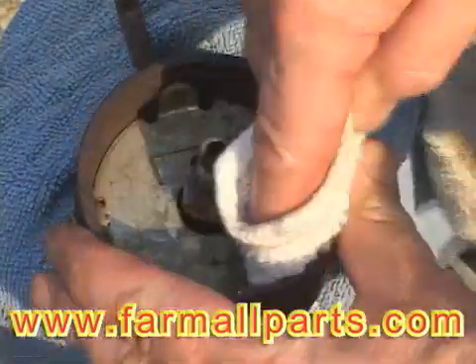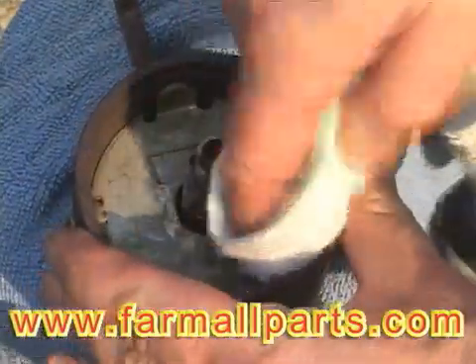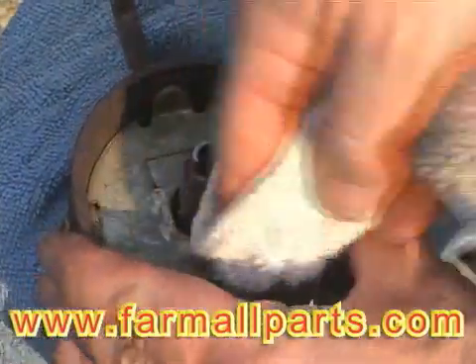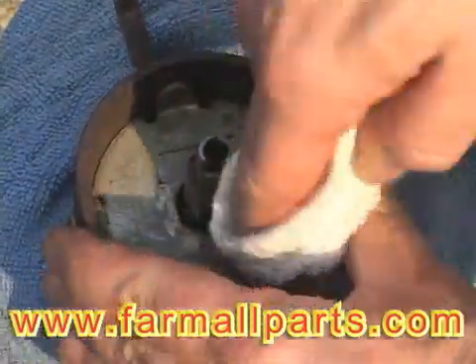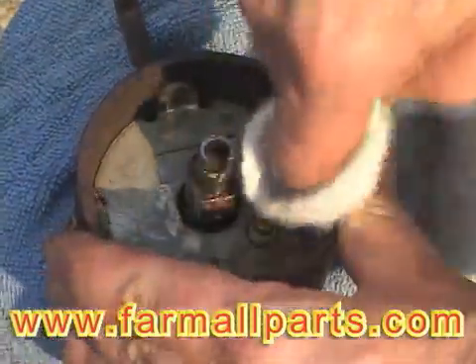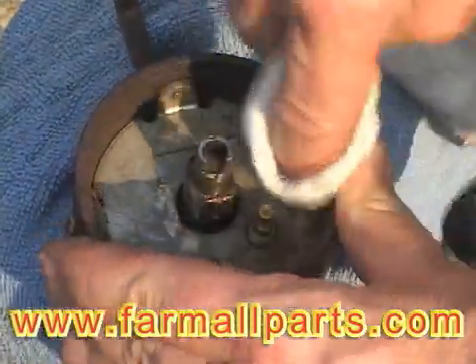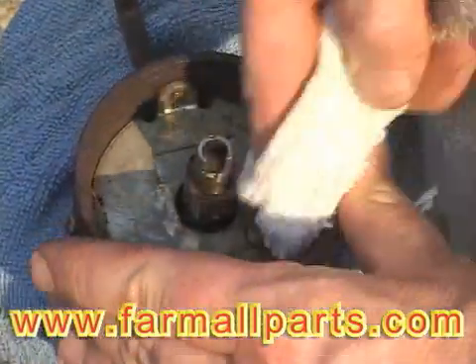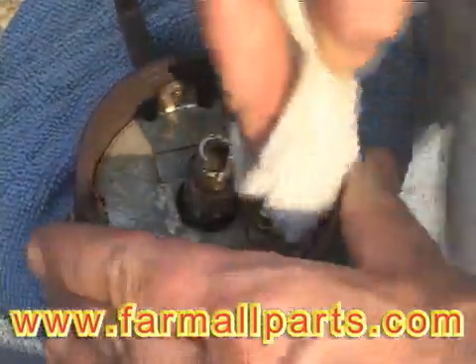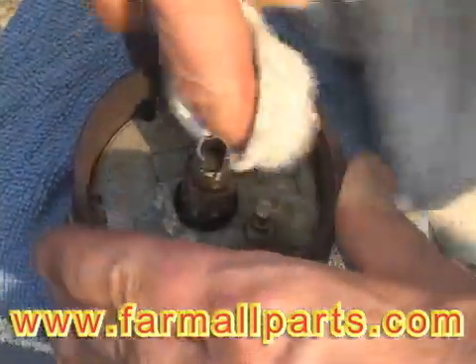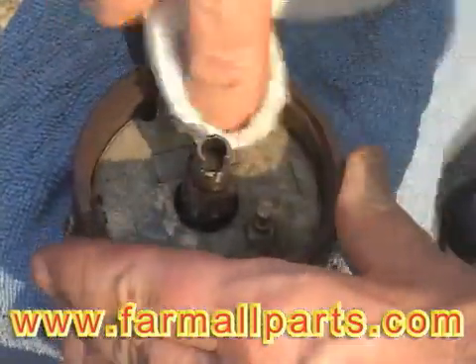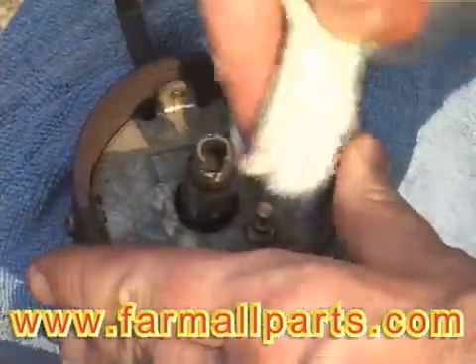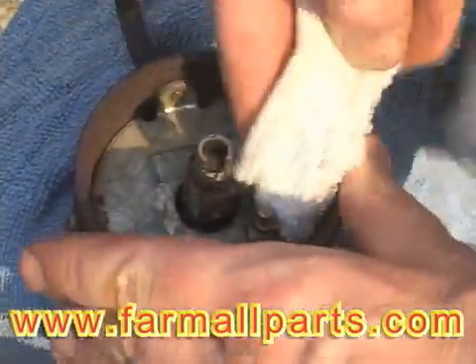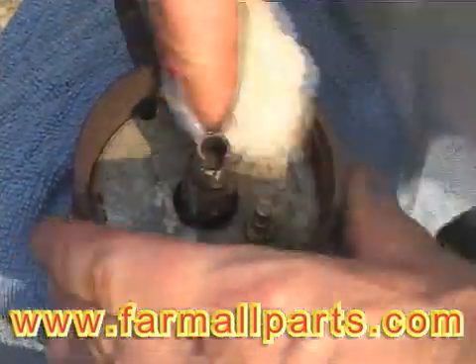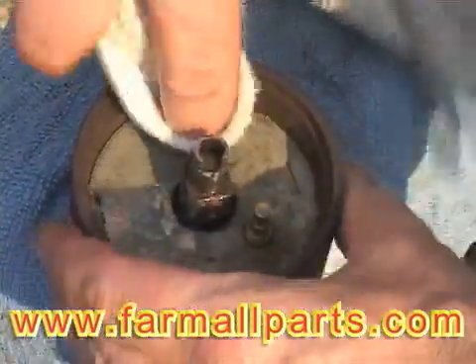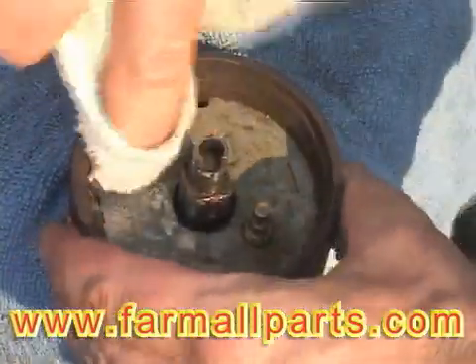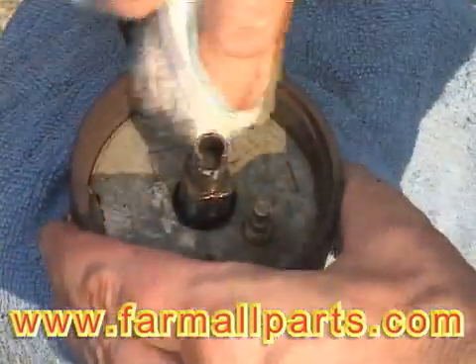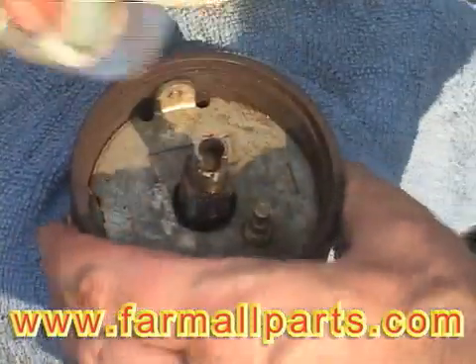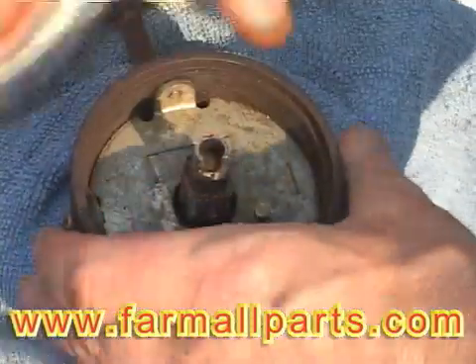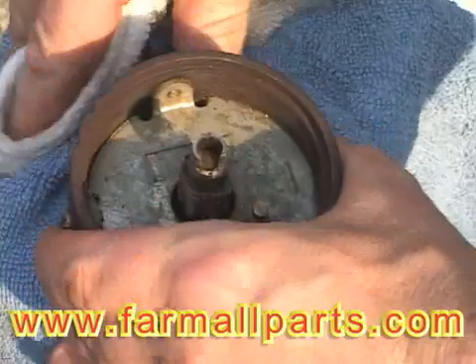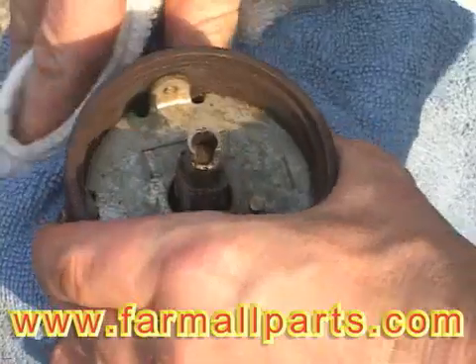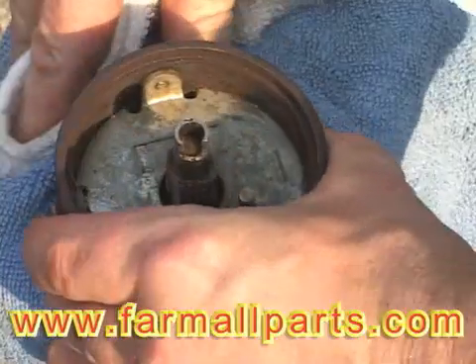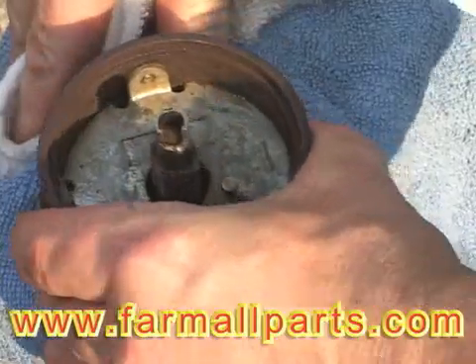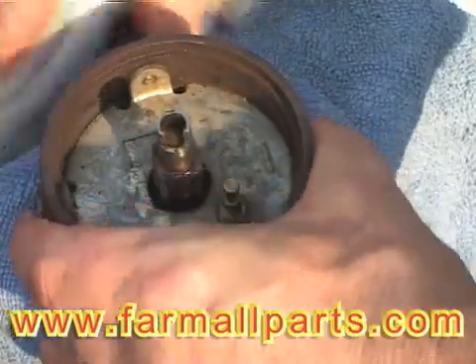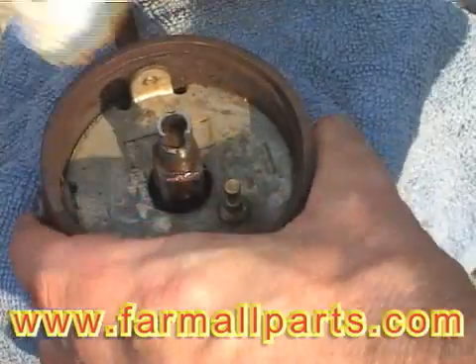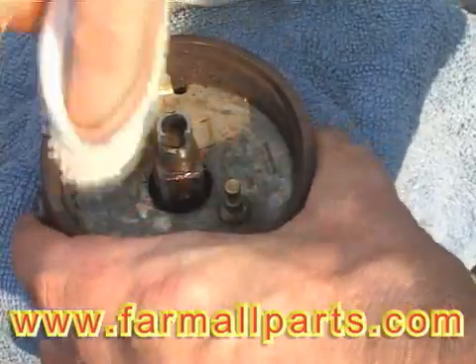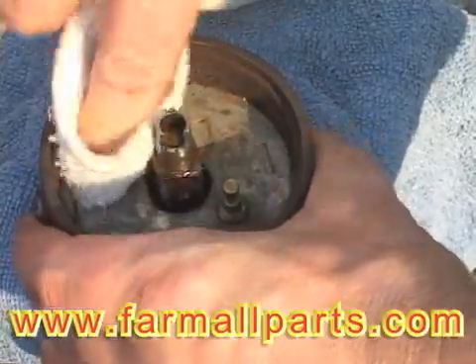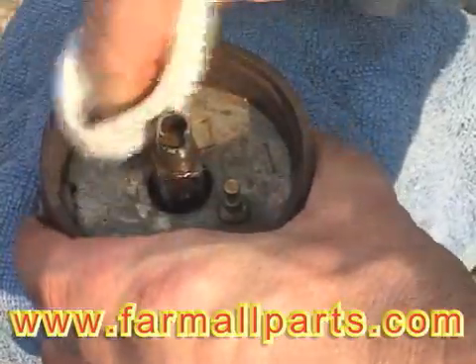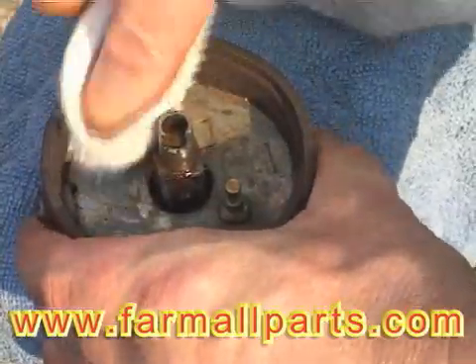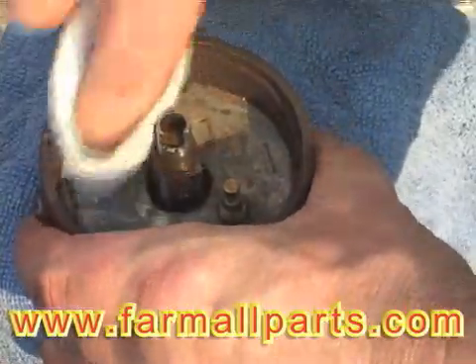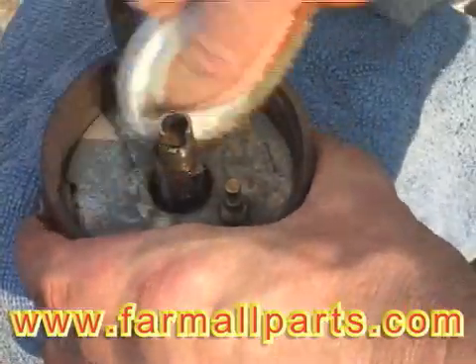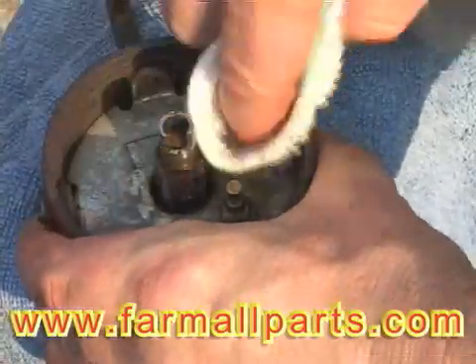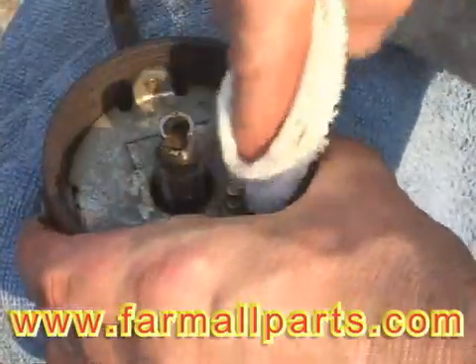Clean out some of the dust and dirt and dried up grease from 50 years of being a tractor.